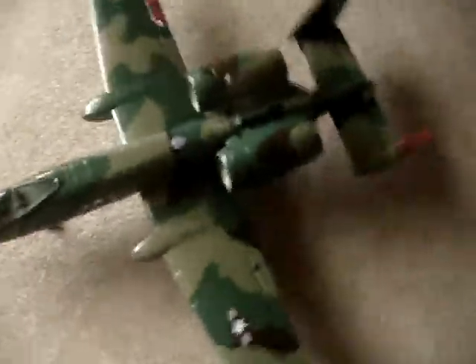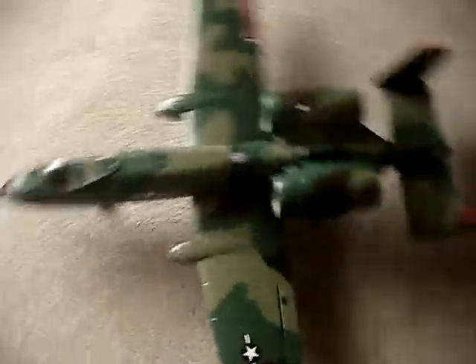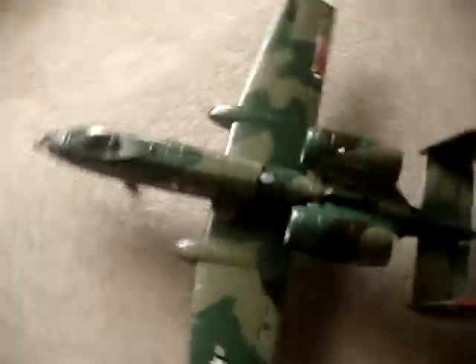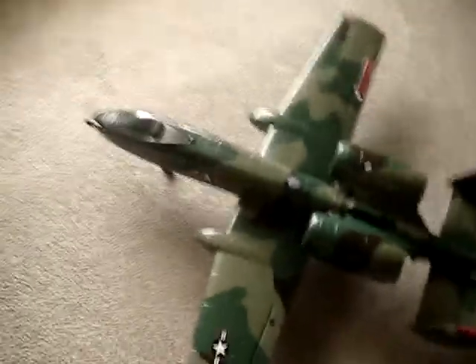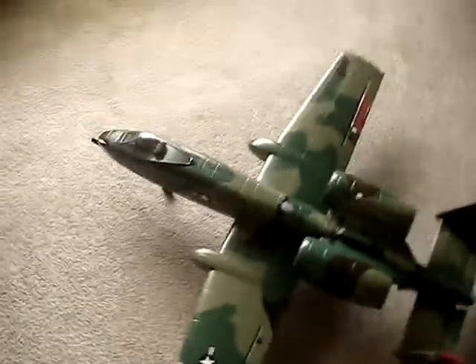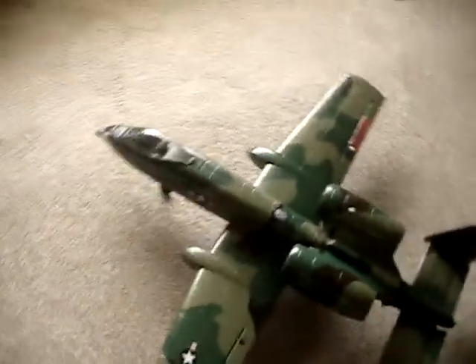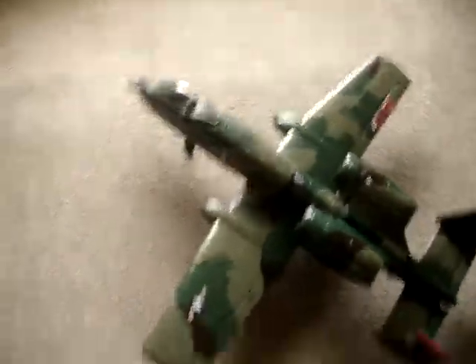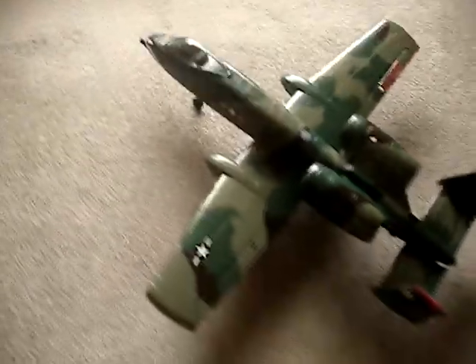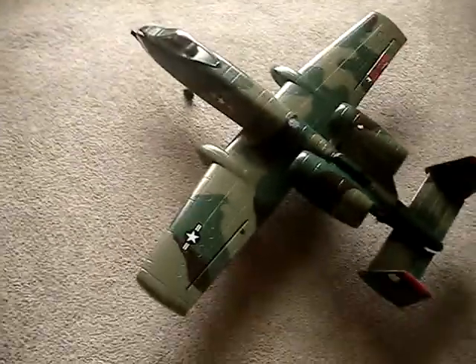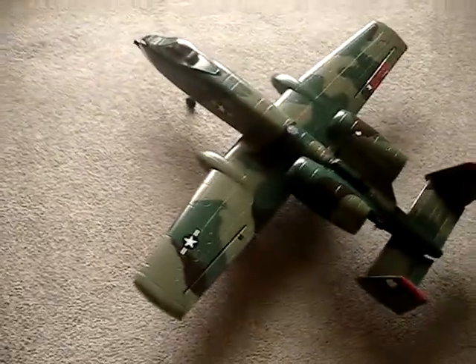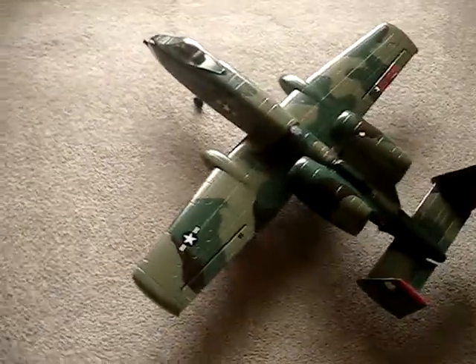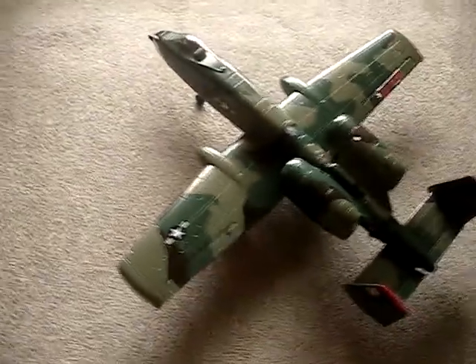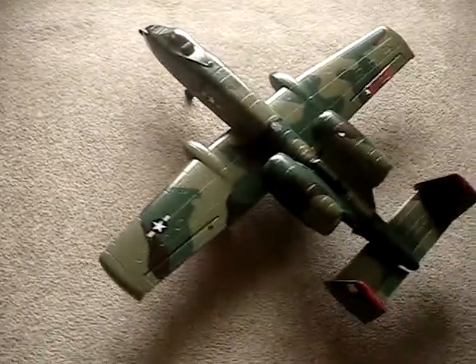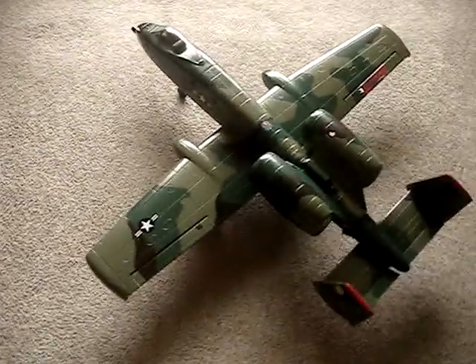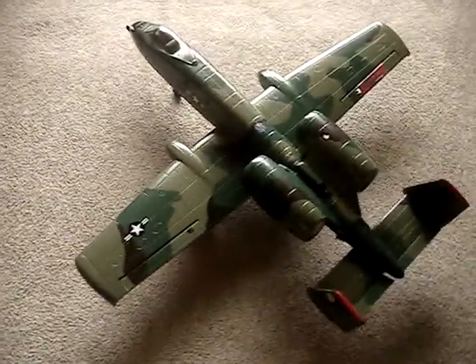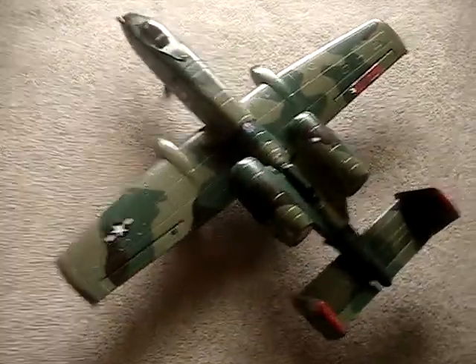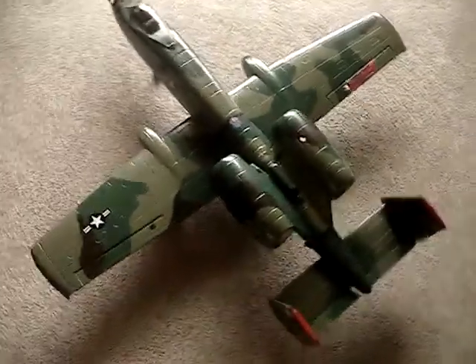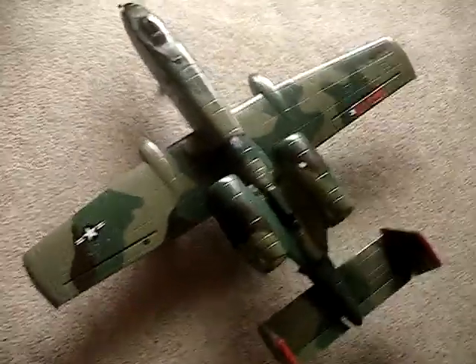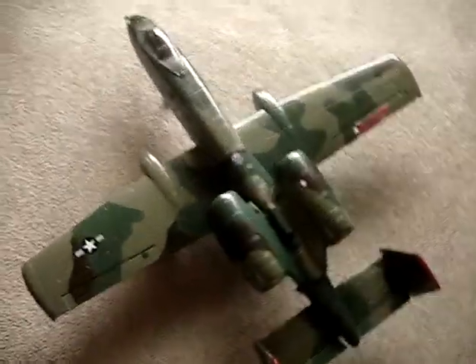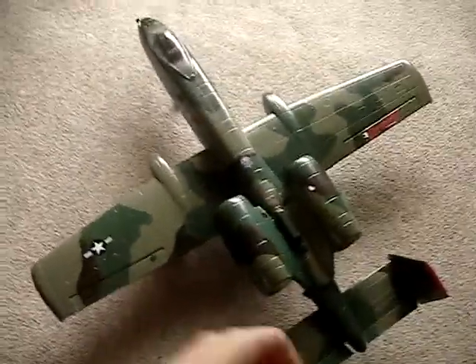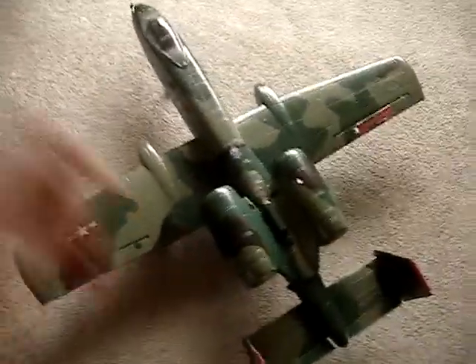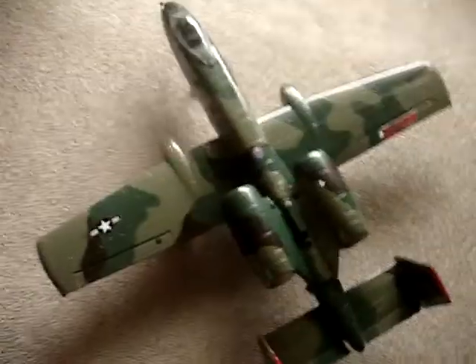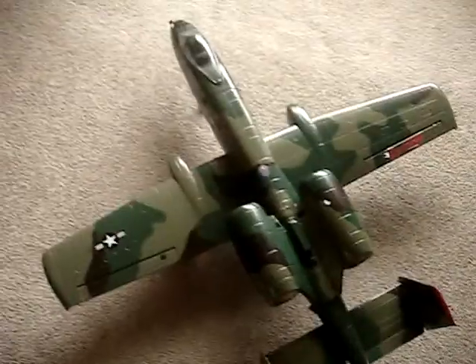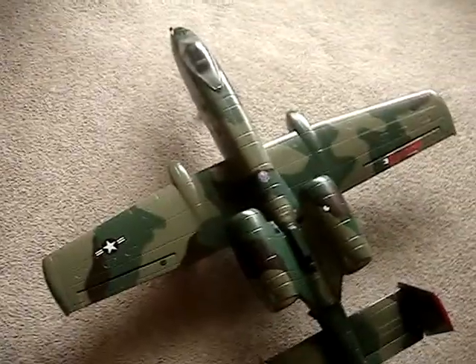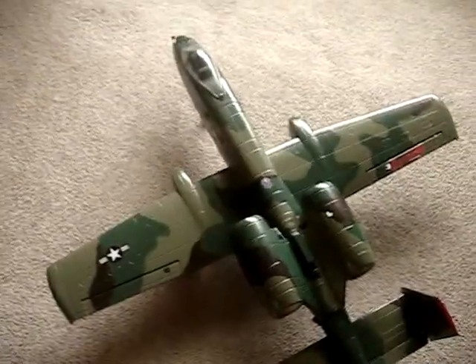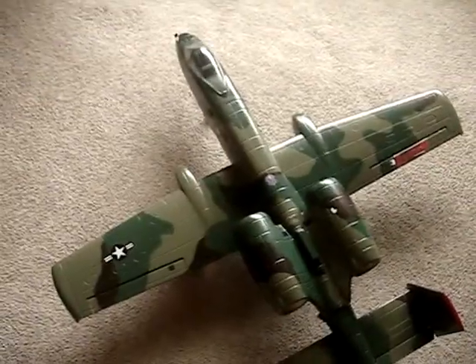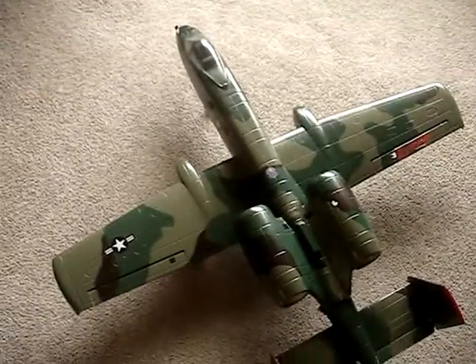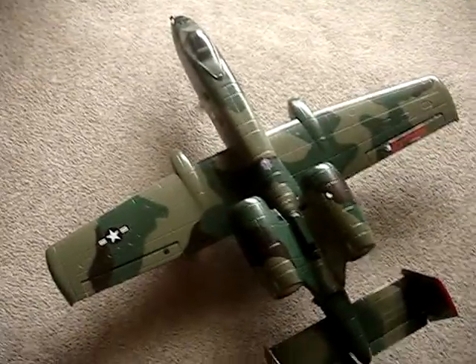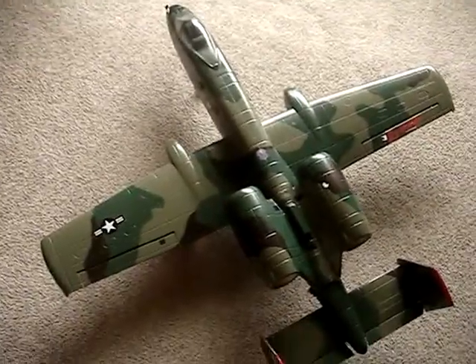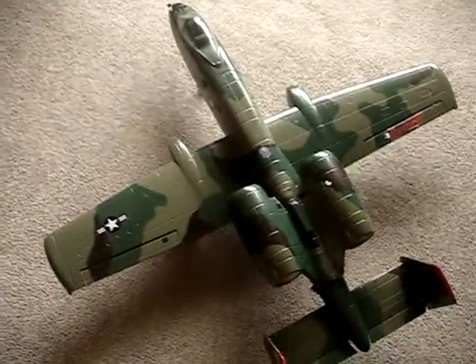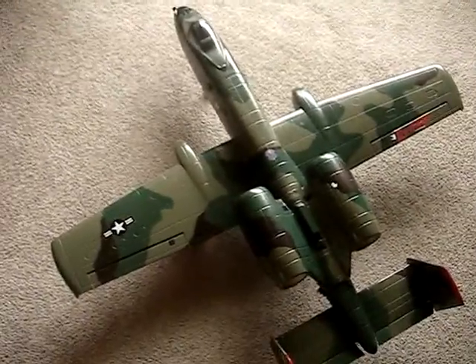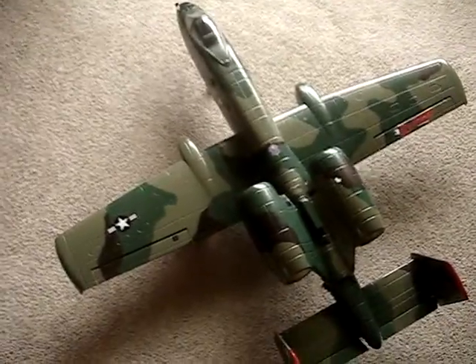This thing is pretty big. I wasn't expecting it to be this big.